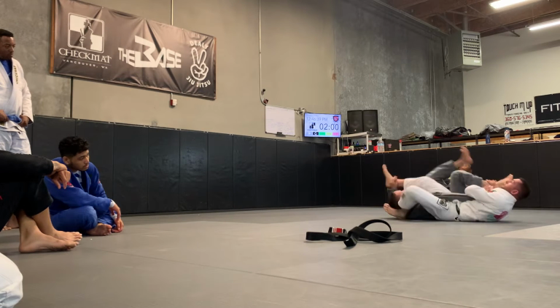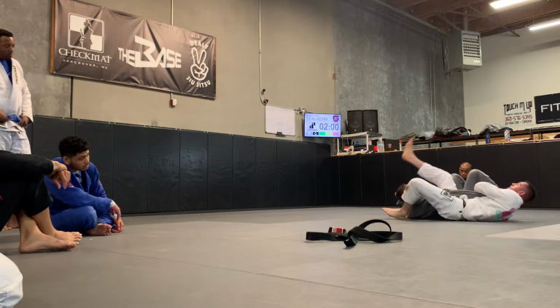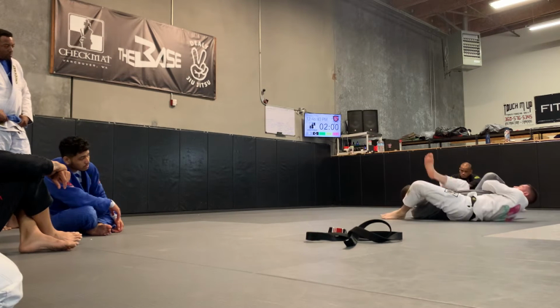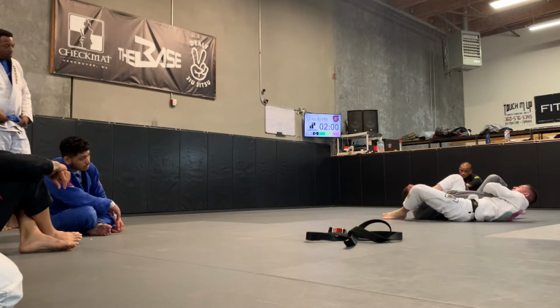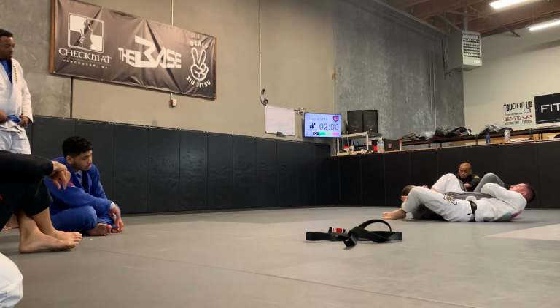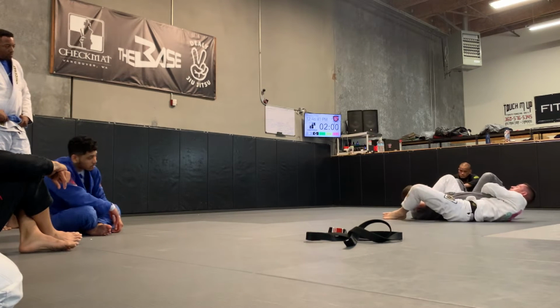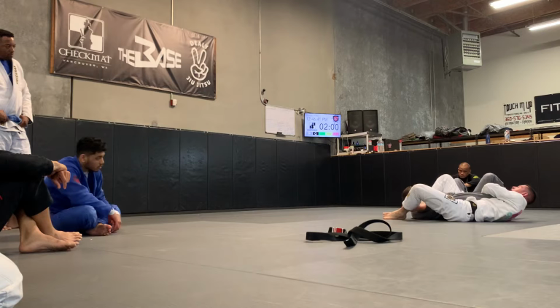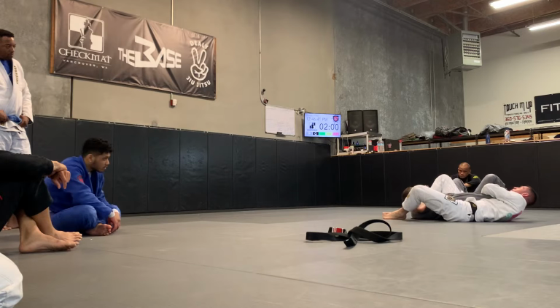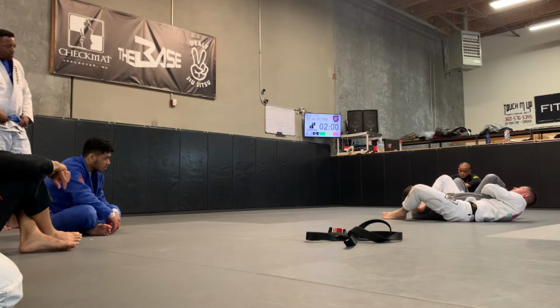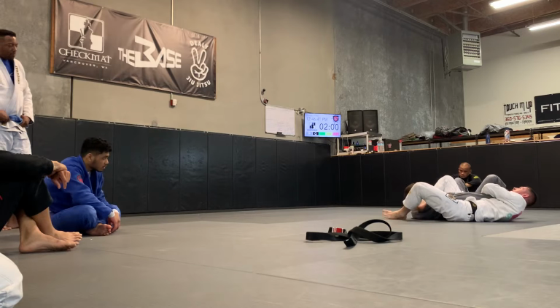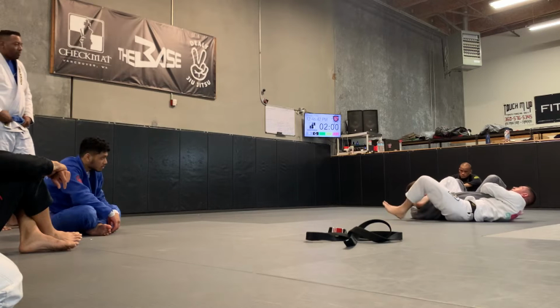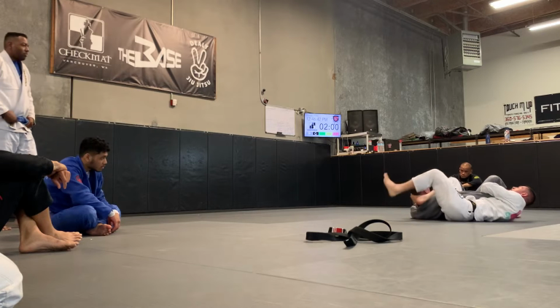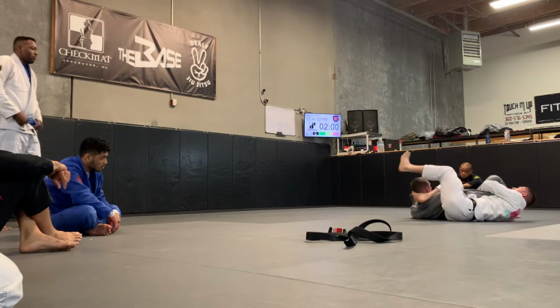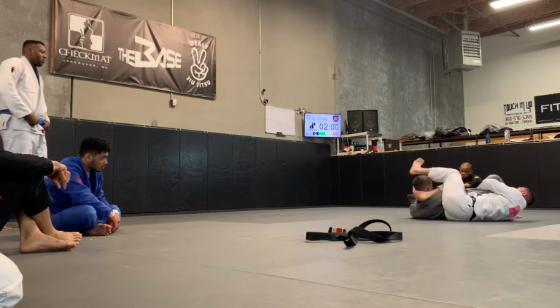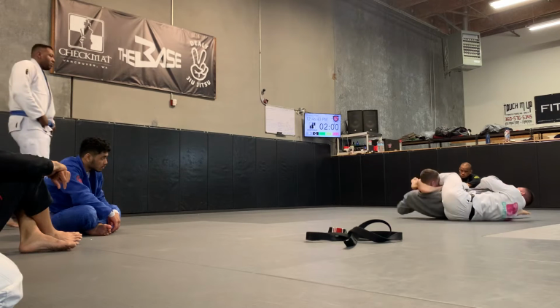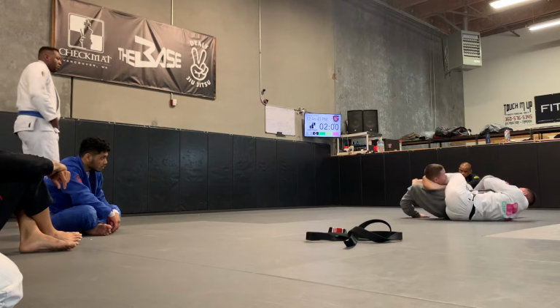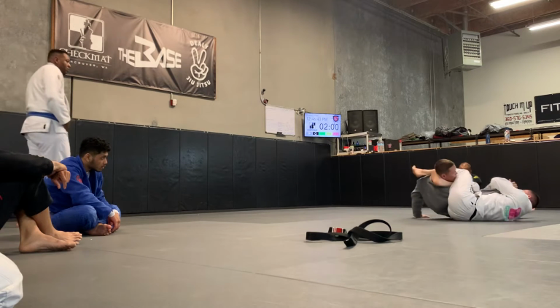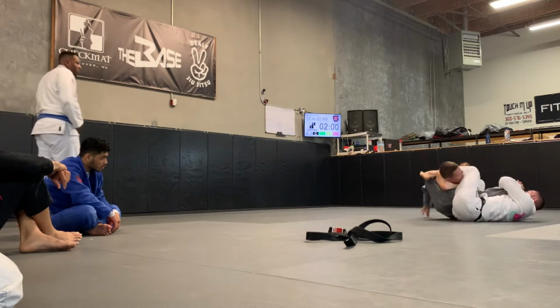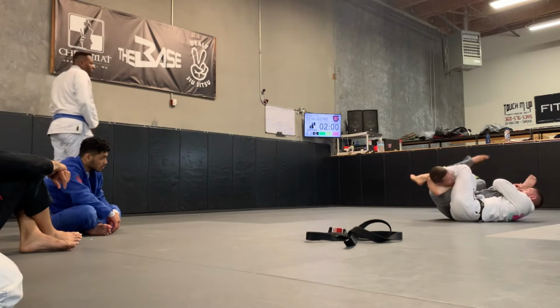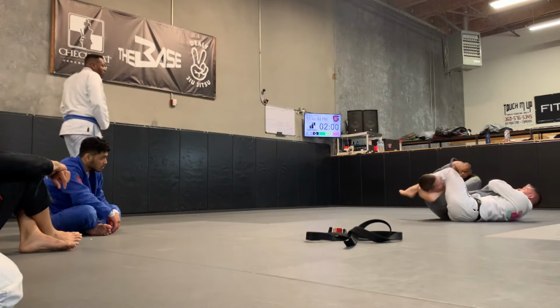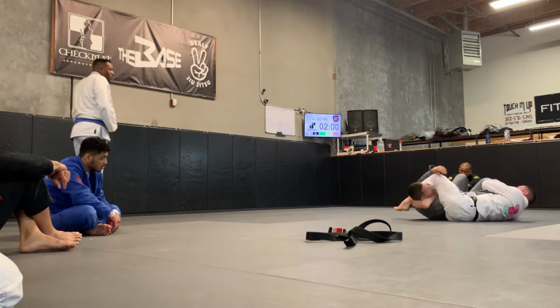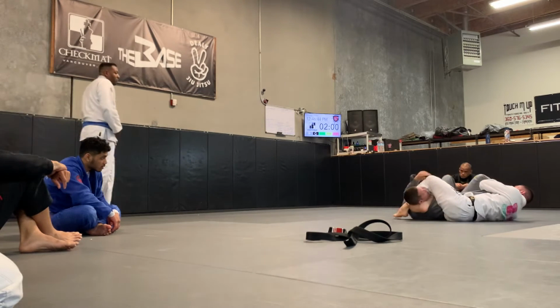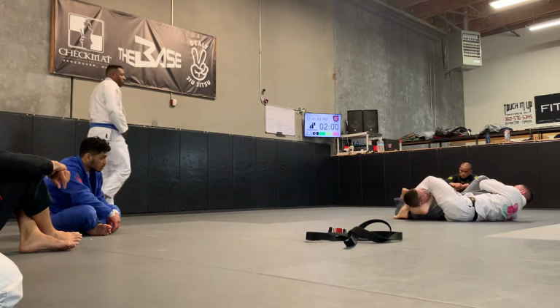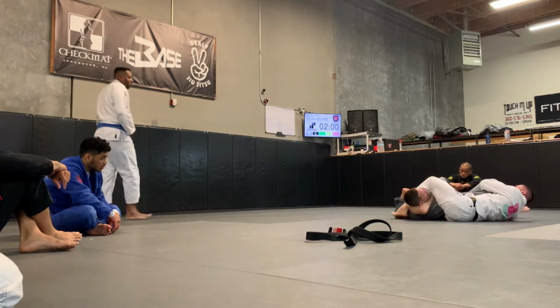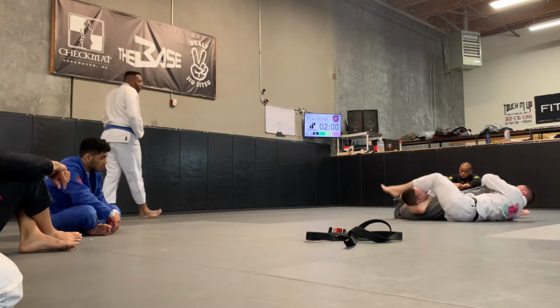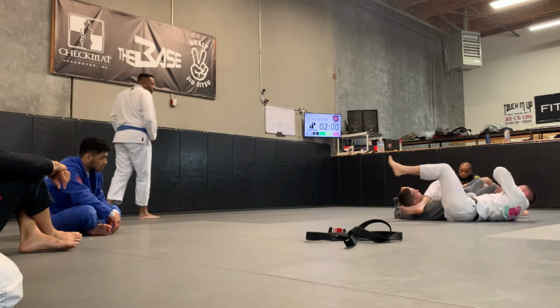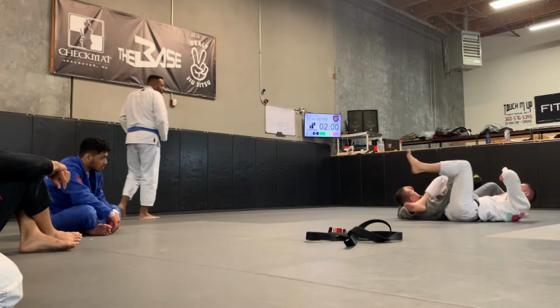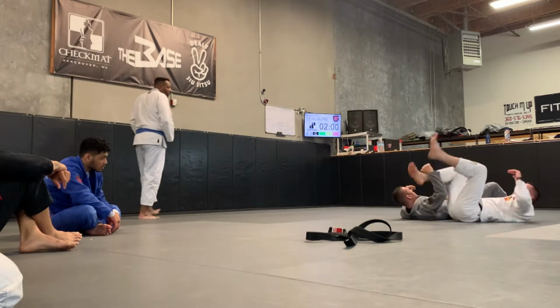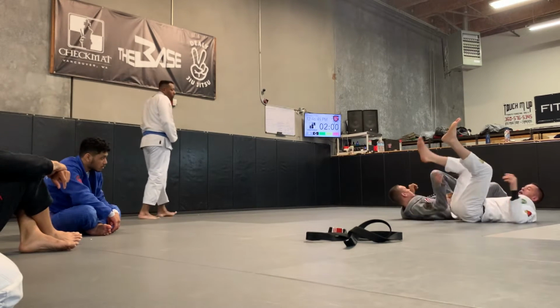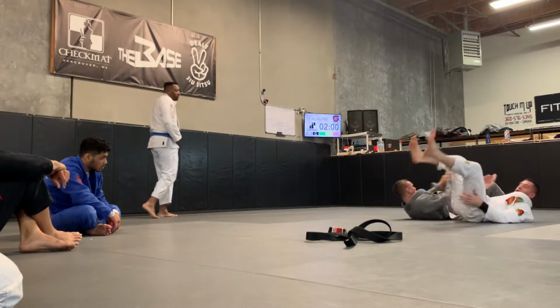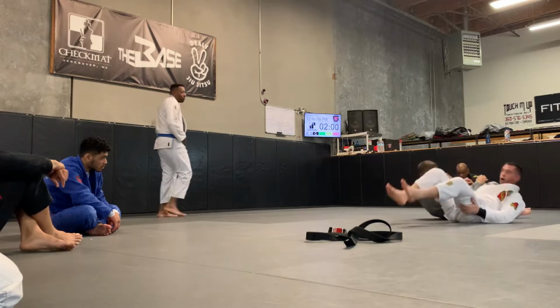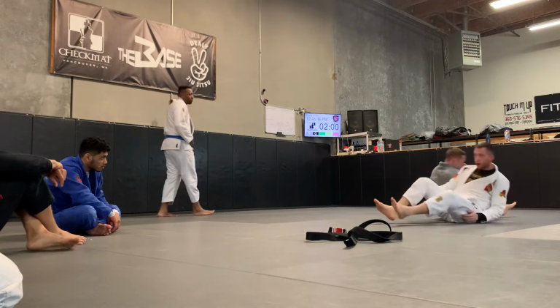And now I go to the top, and I'm going to anticipate him to sit up. Bring this leg over, and I finish my arm — right on there.